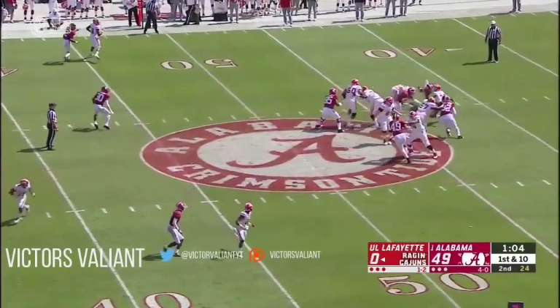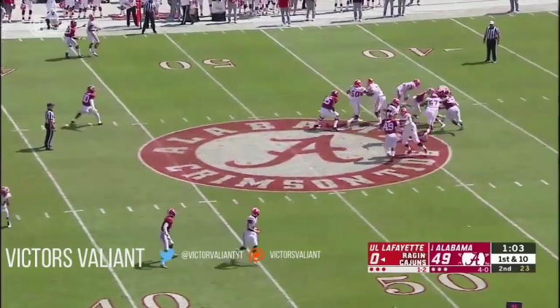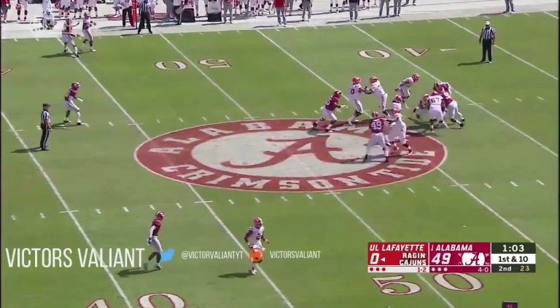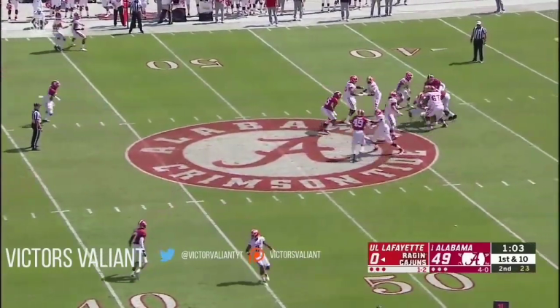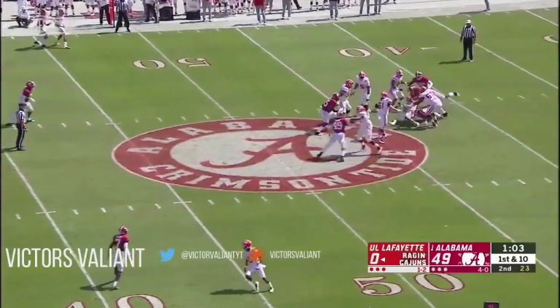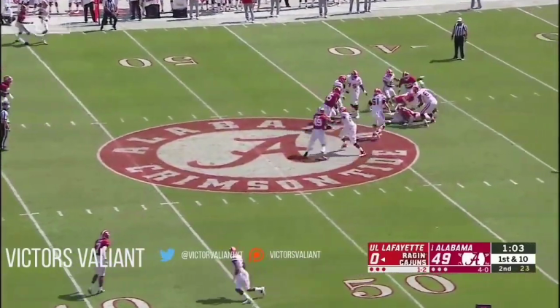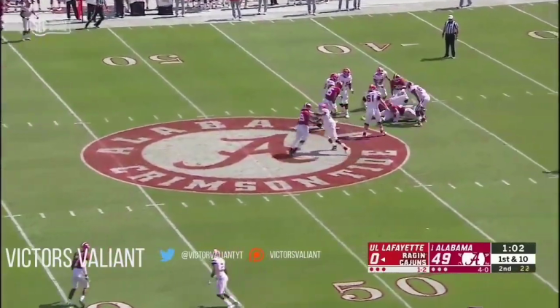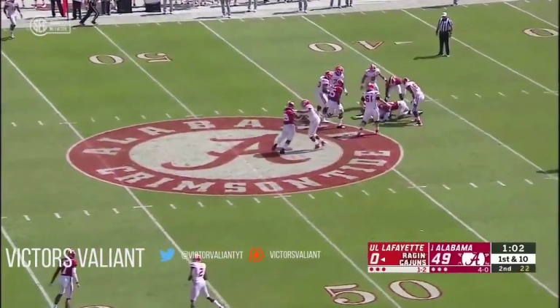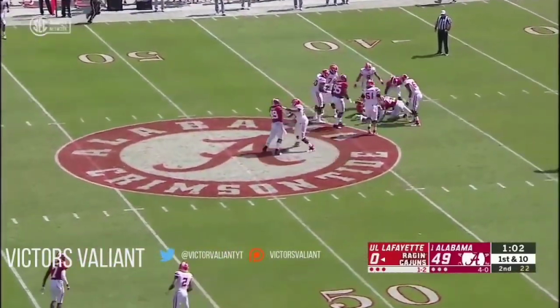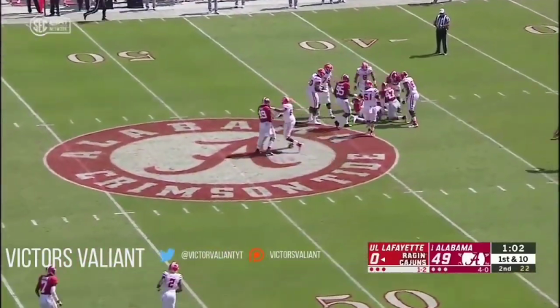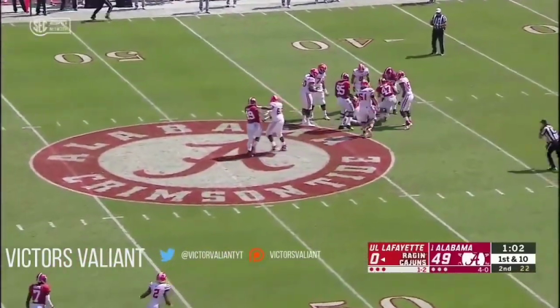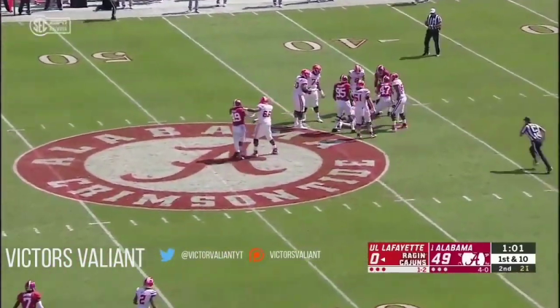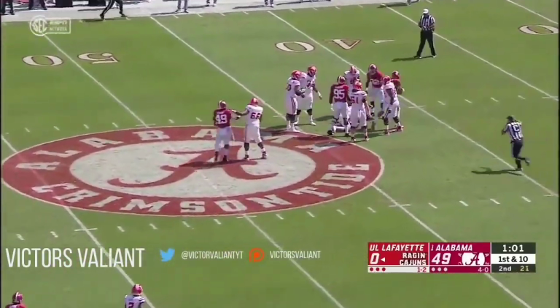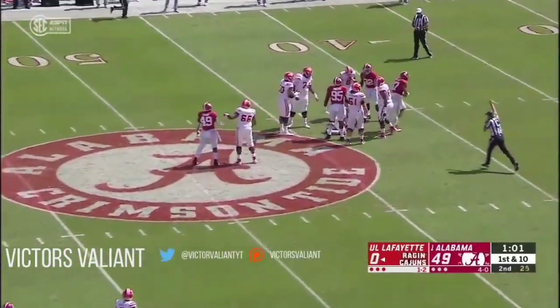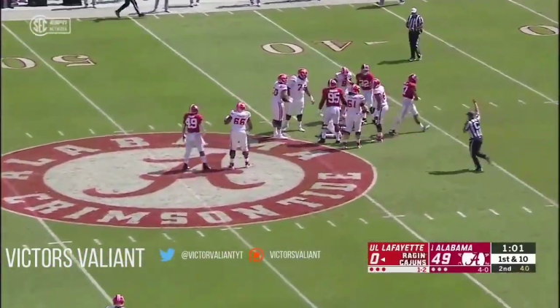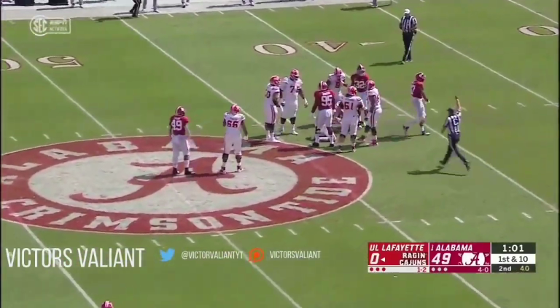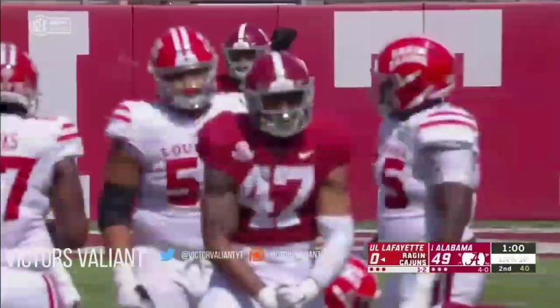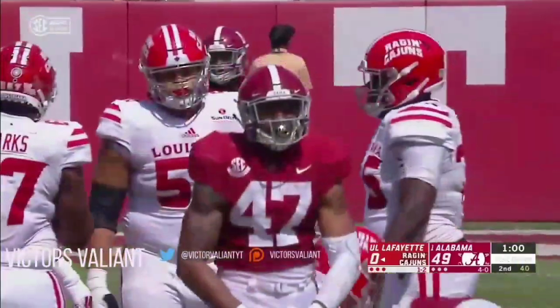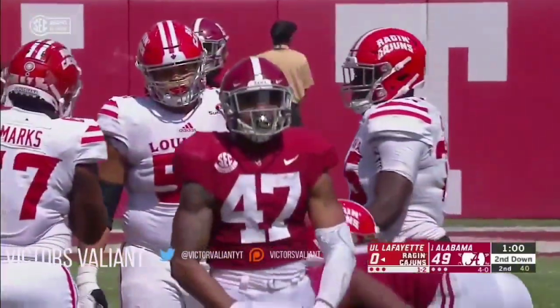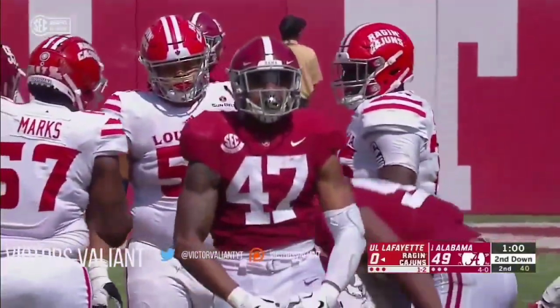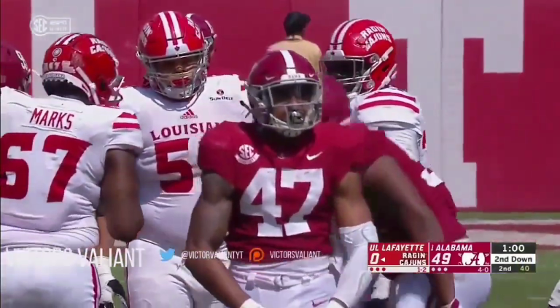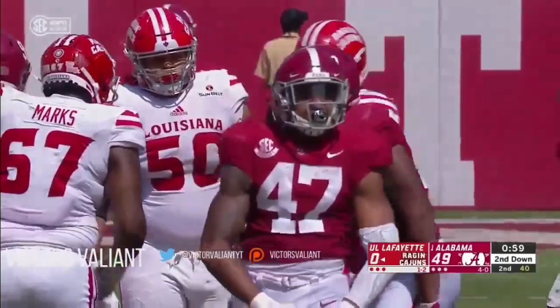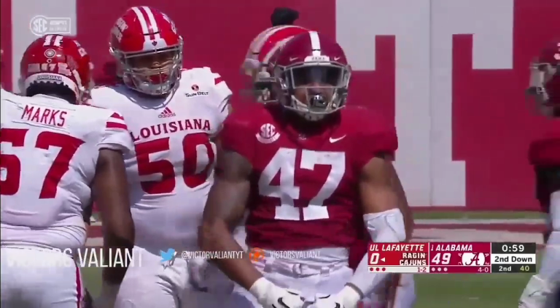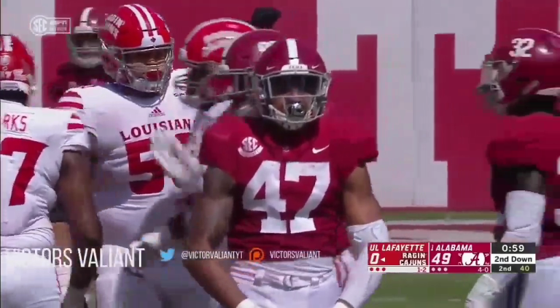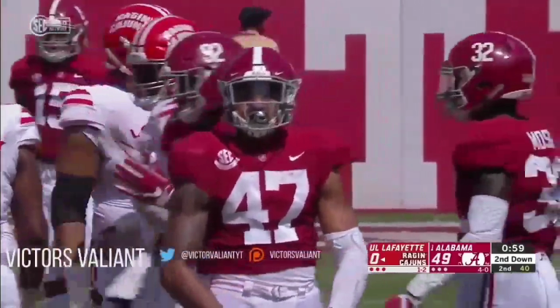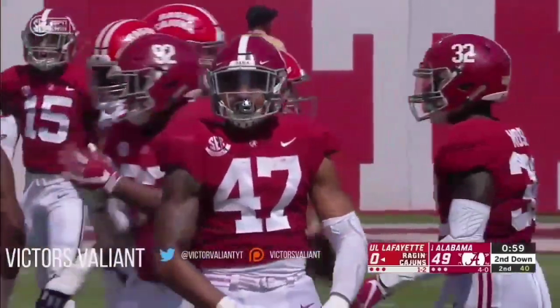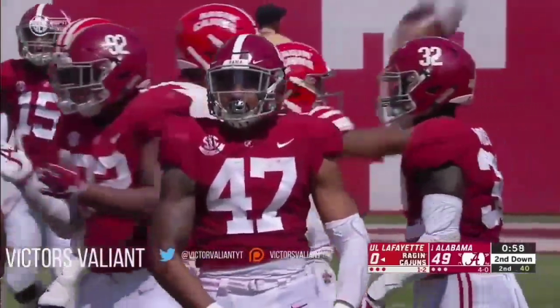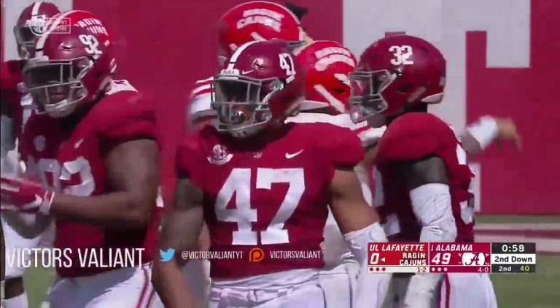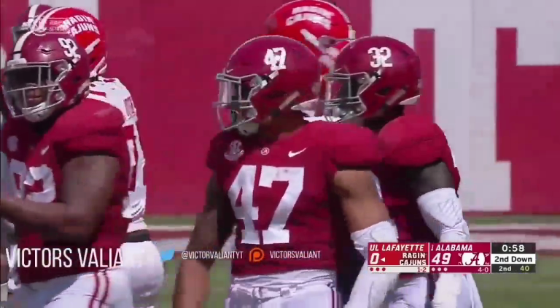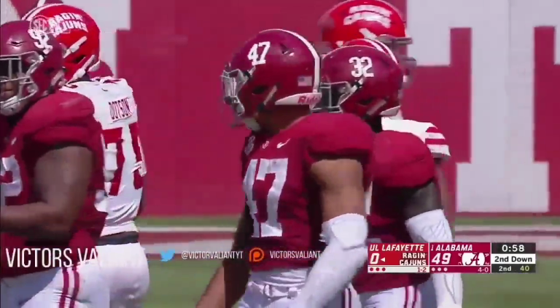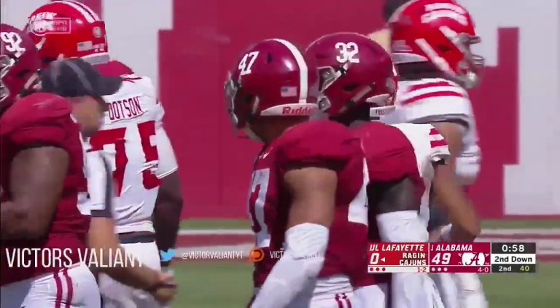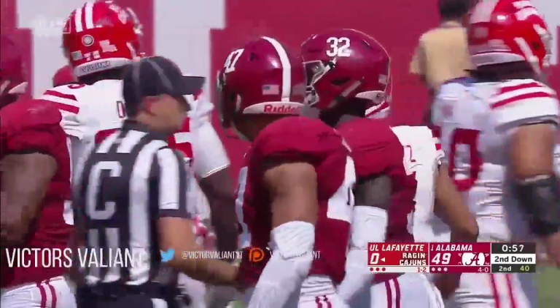Their longest play in the game, and on the next play it's all crimson tied up in the backfield, as you can see Christian Miller there.